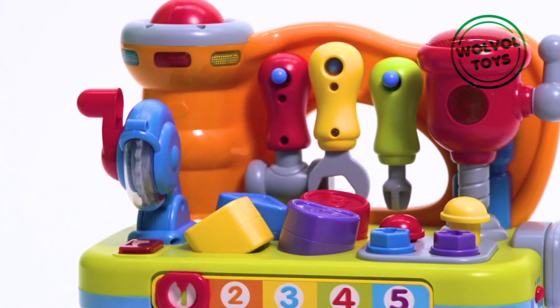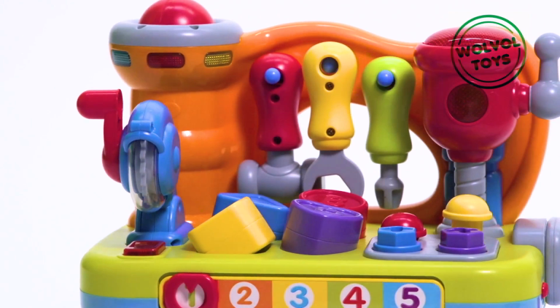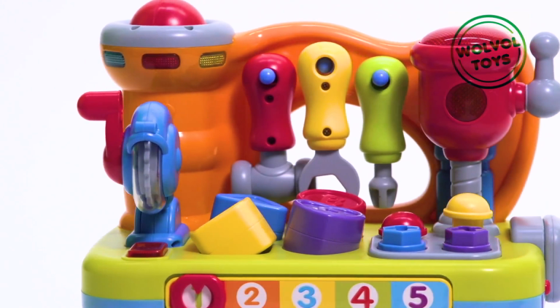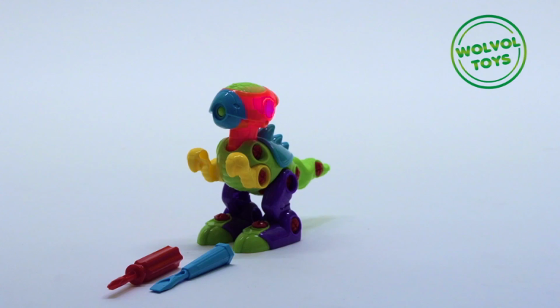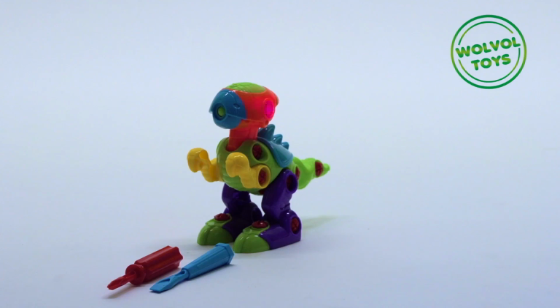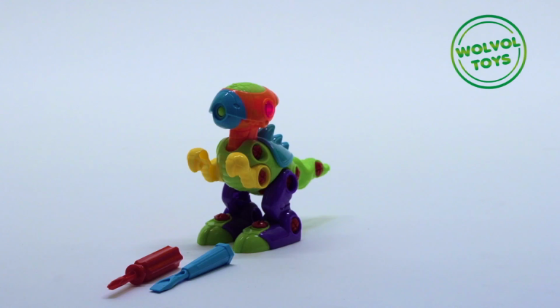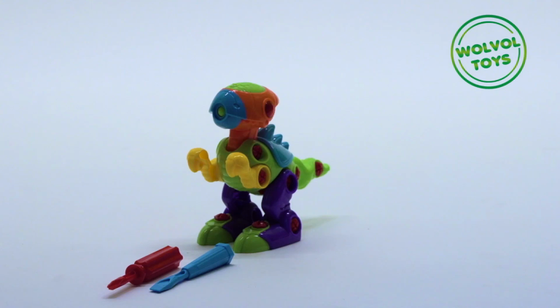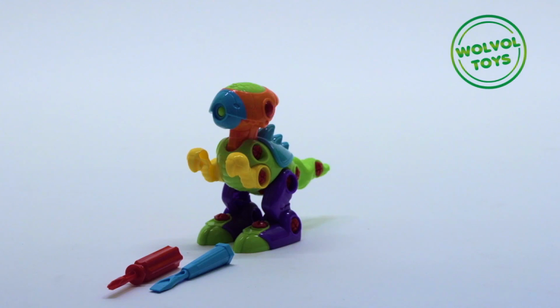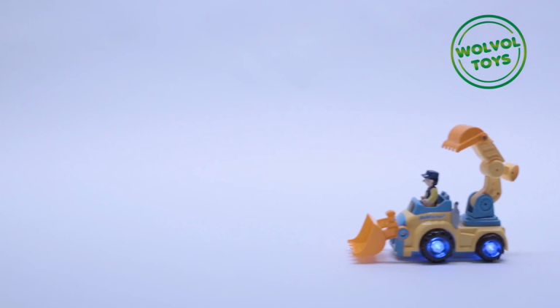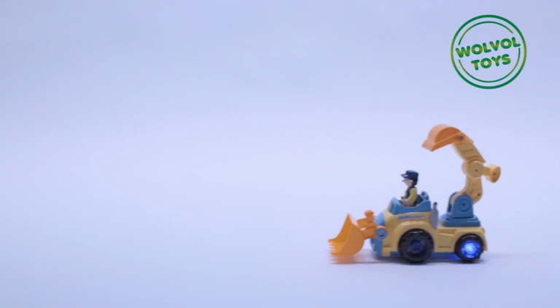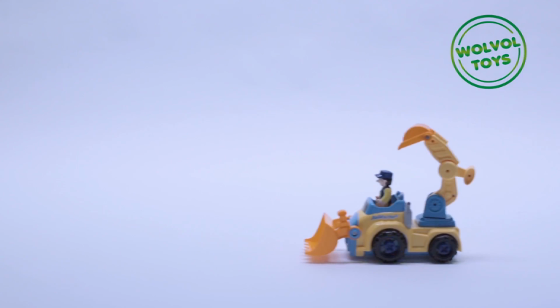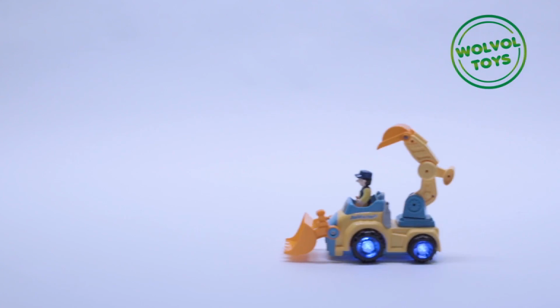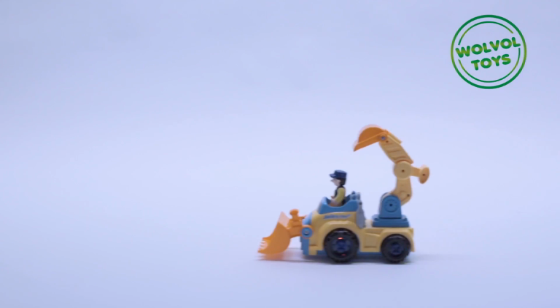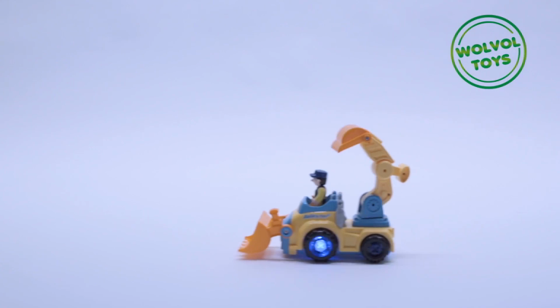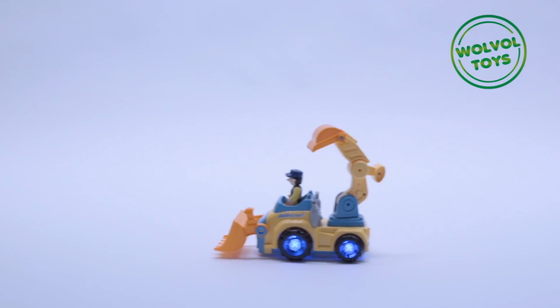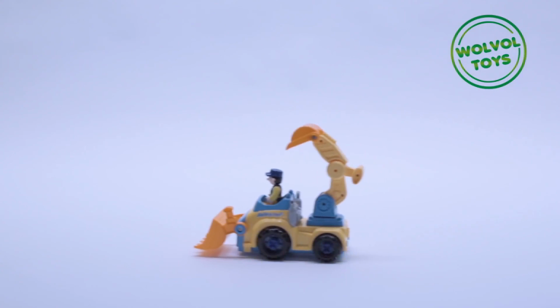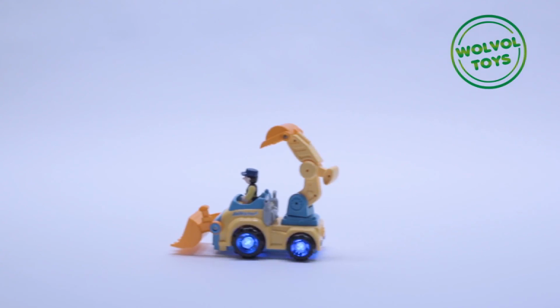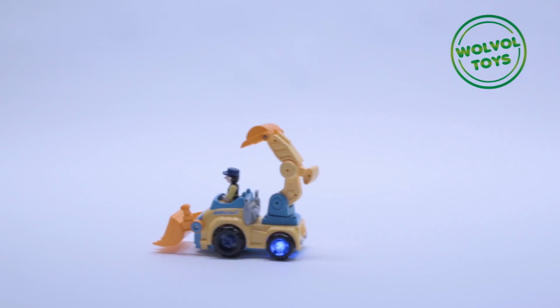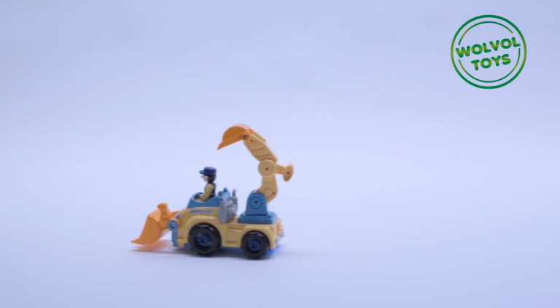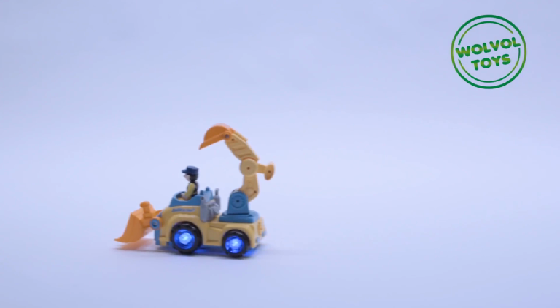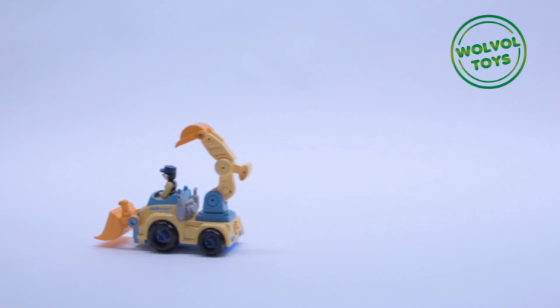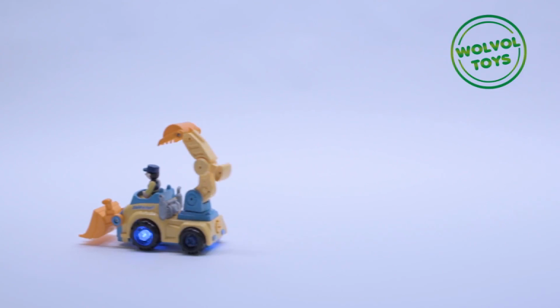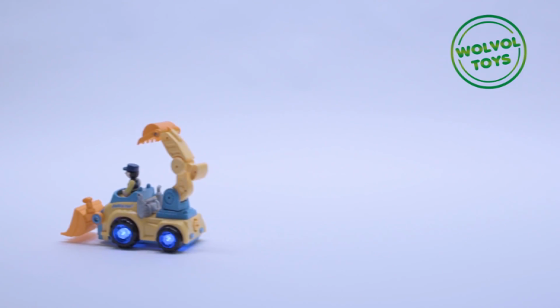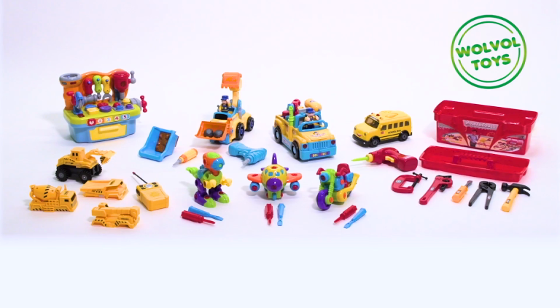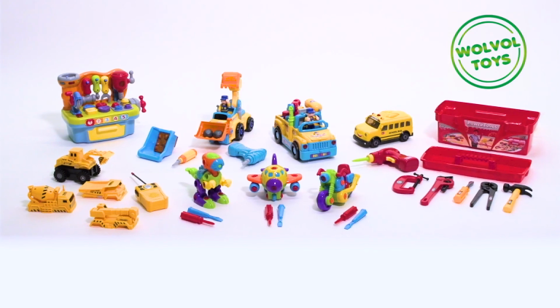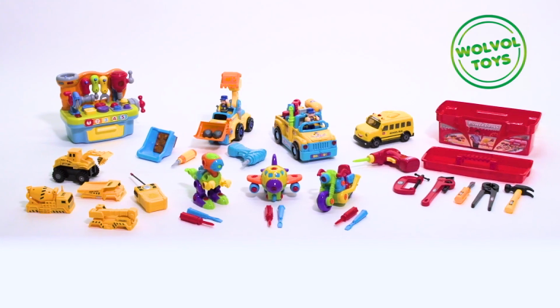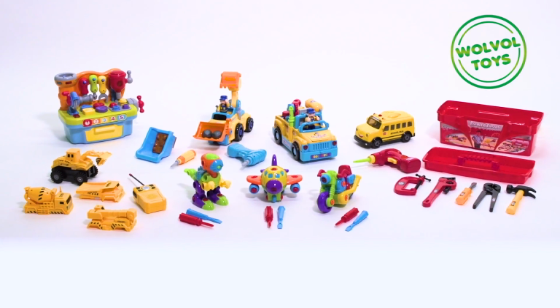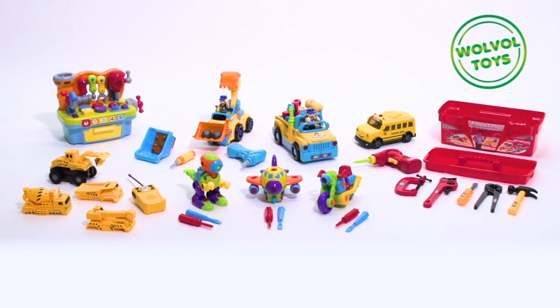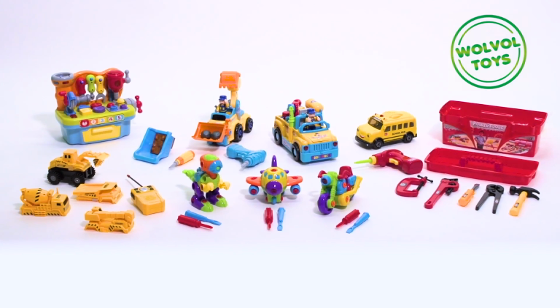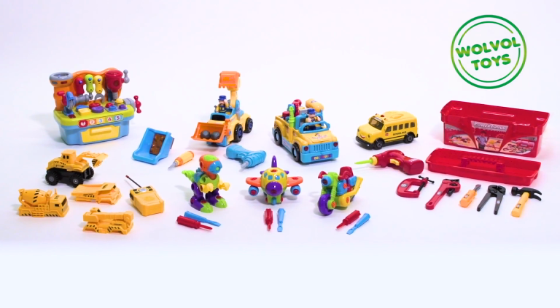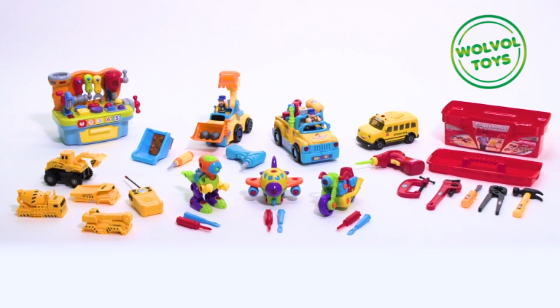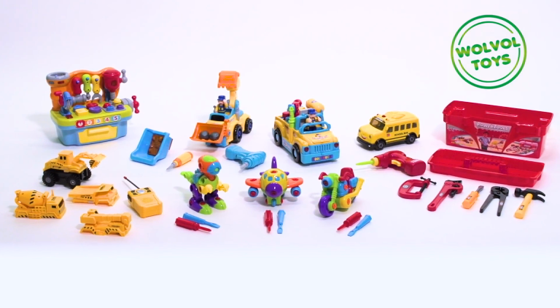Volvo Tools and Take-Apart Toys are full of lights and sounds. So much fun and activity.